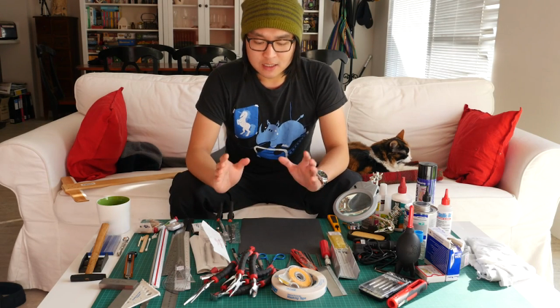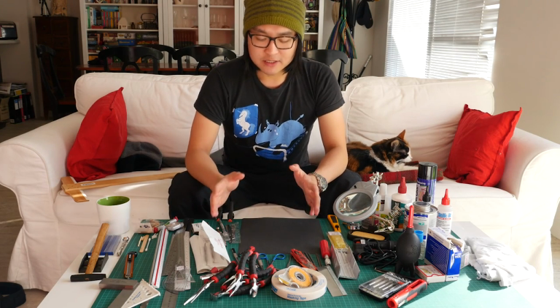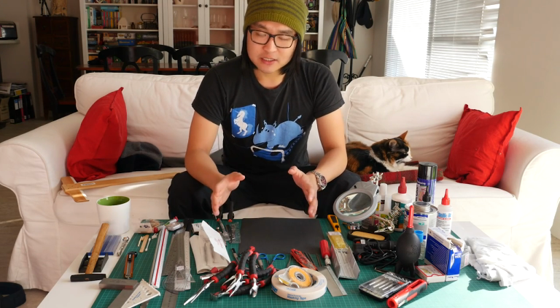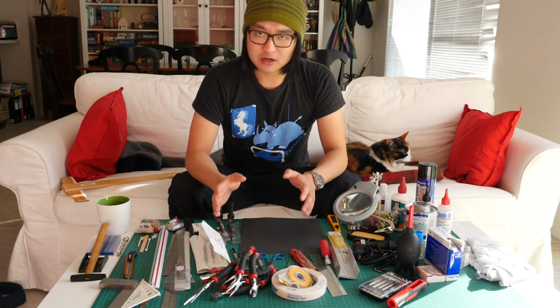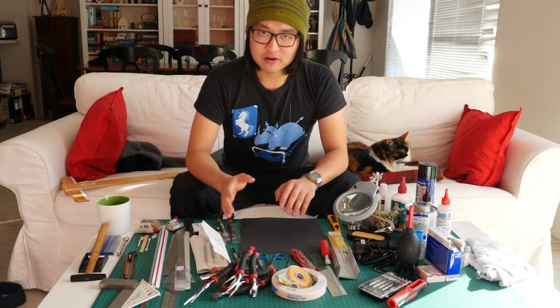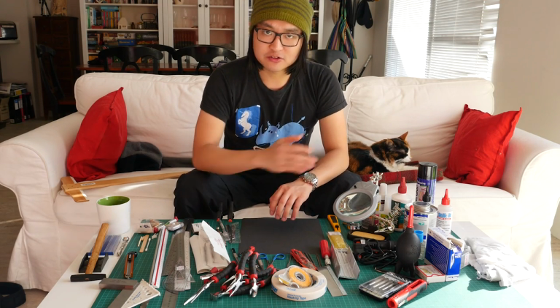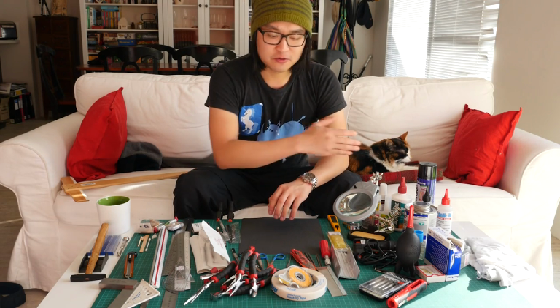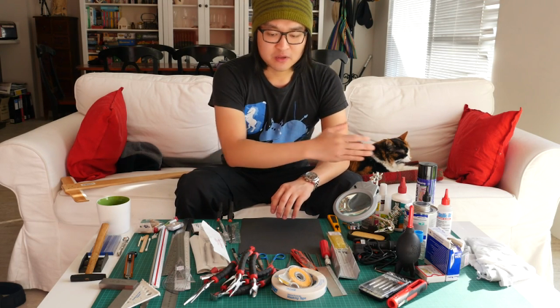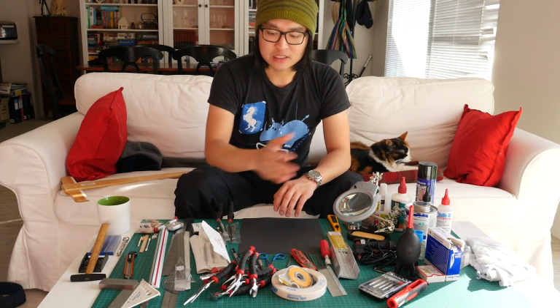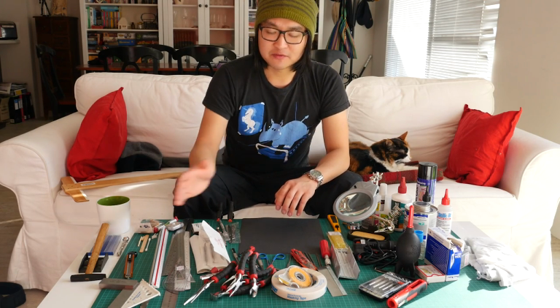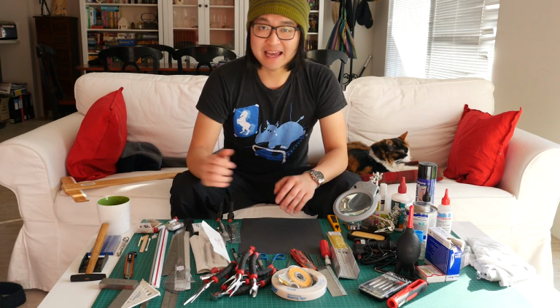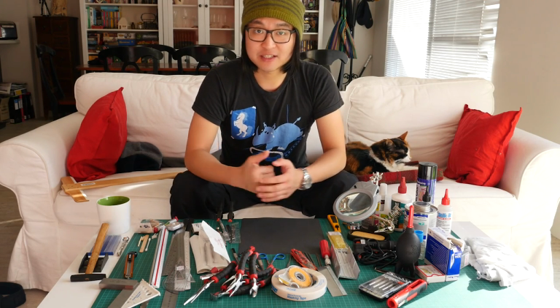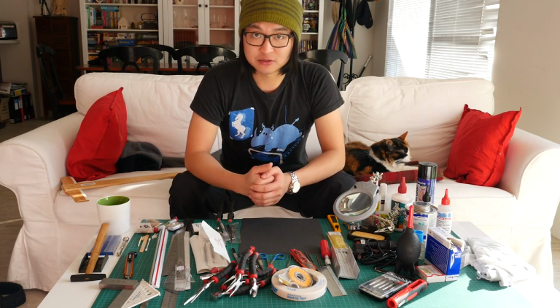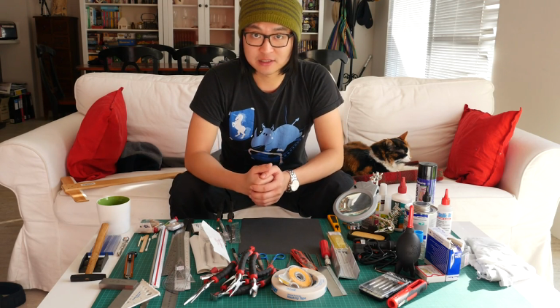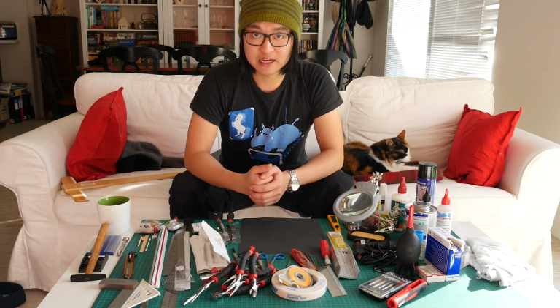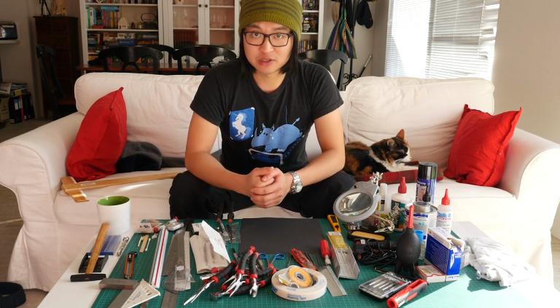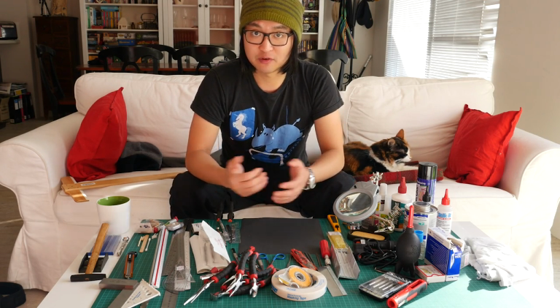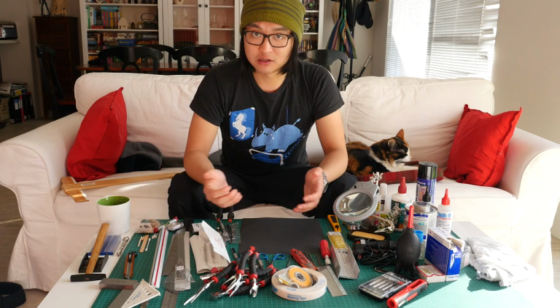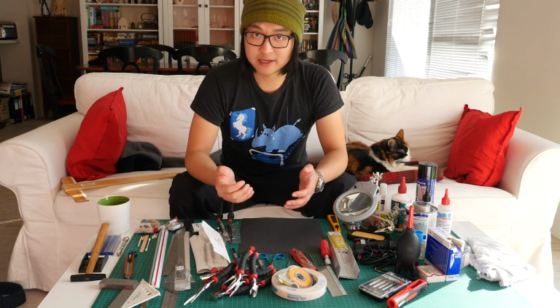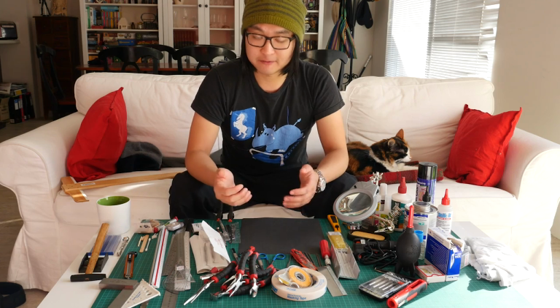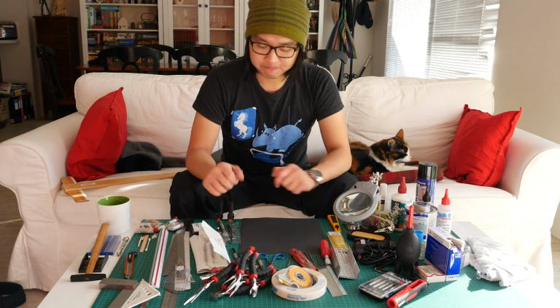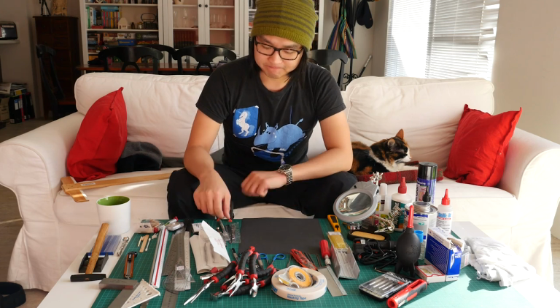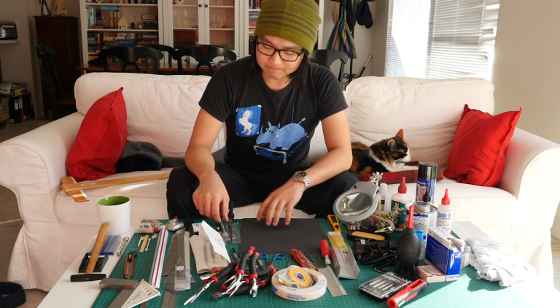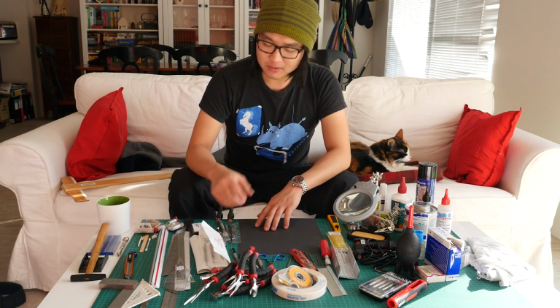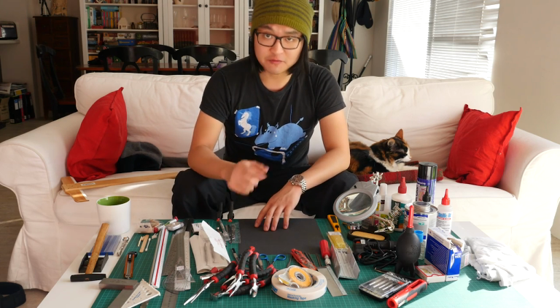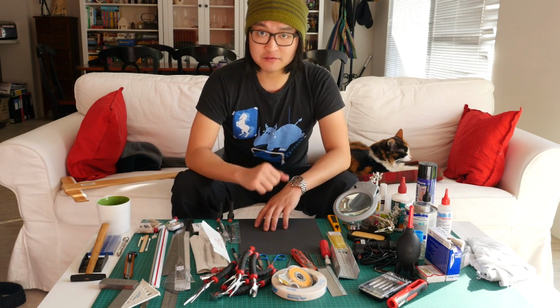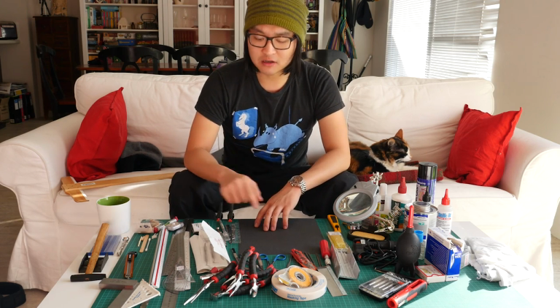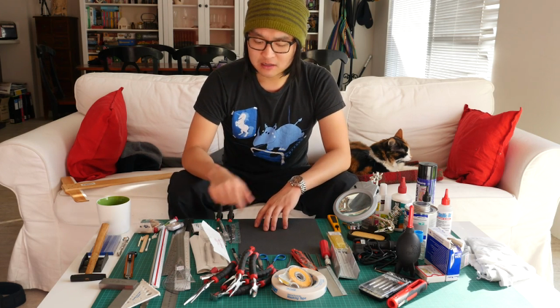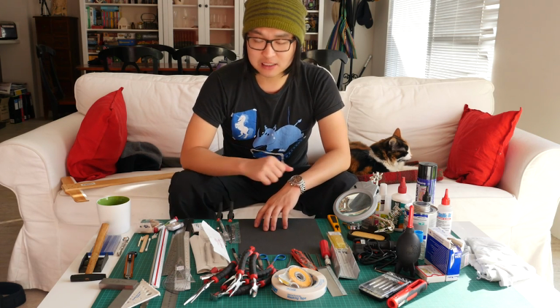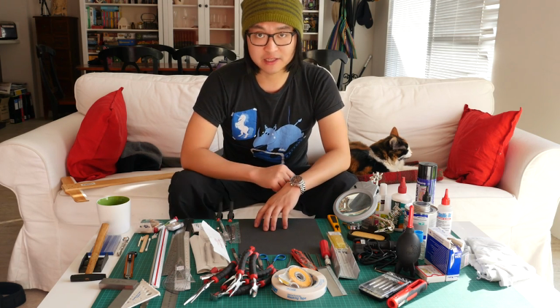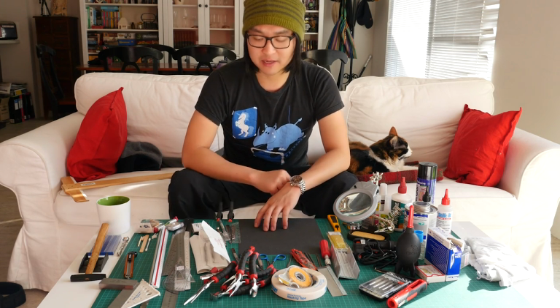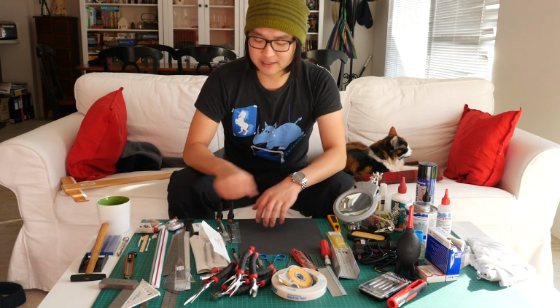Today I thought I'll run through some of the hand tools that I use for model making. First of all, let's look at the blades.